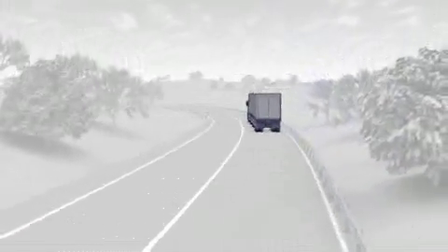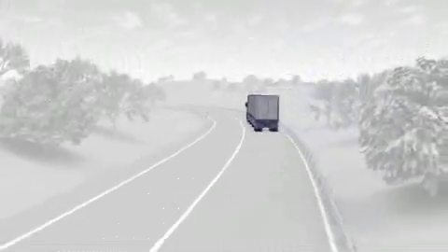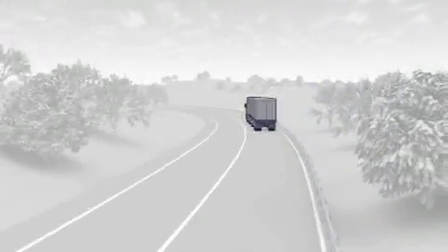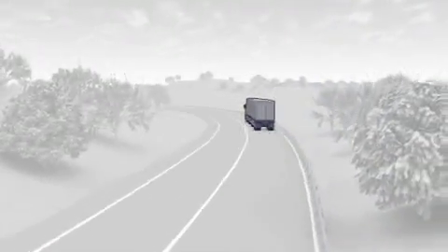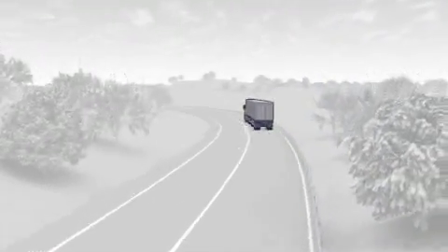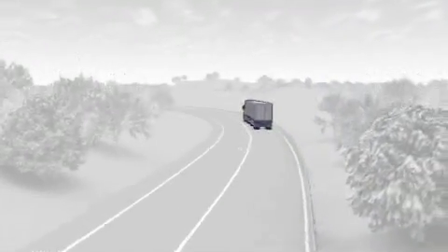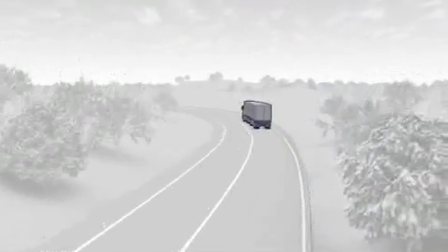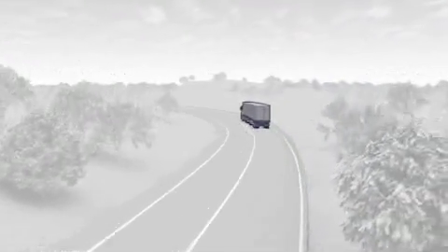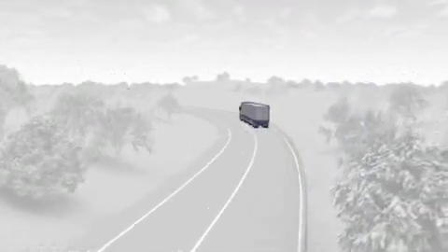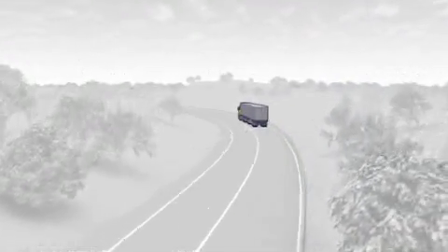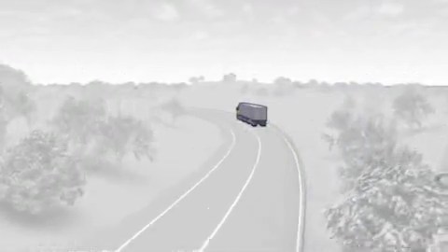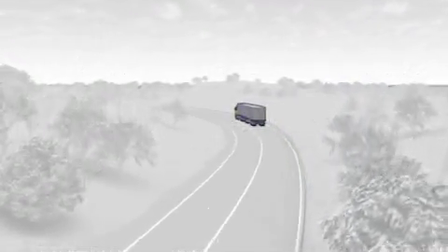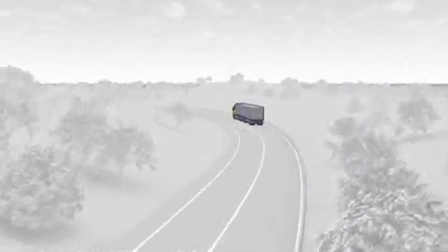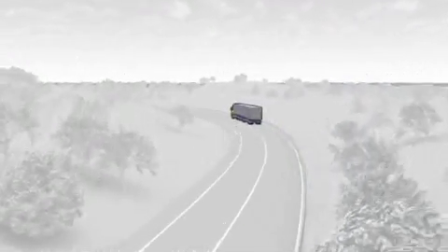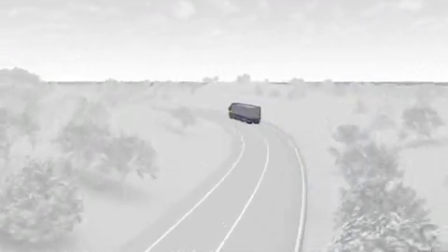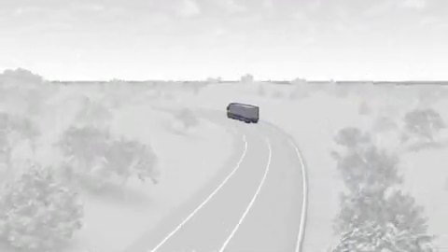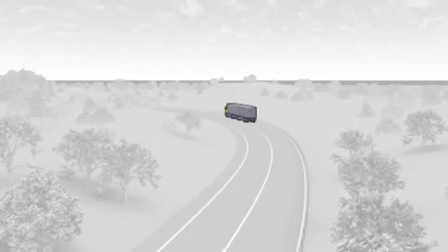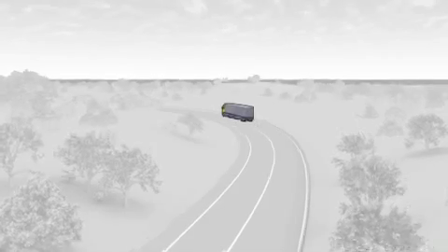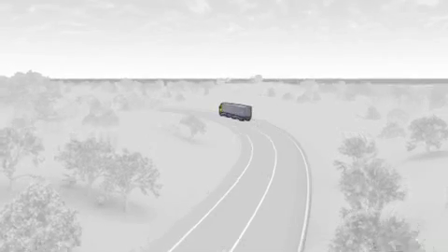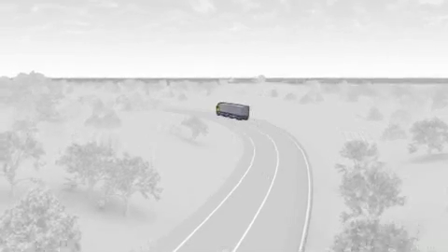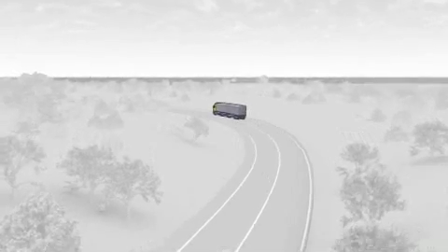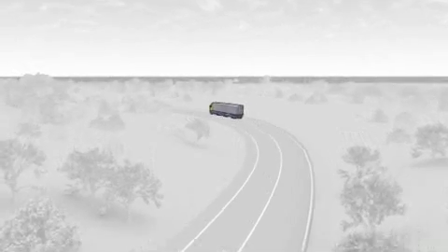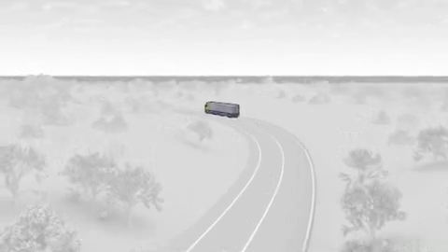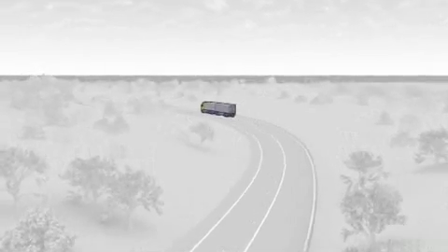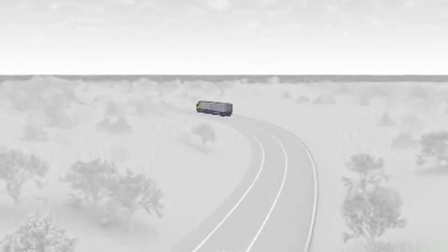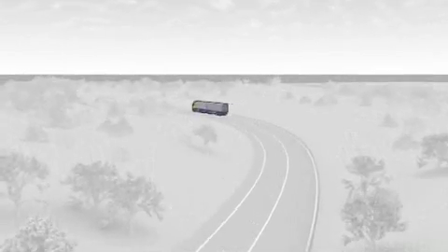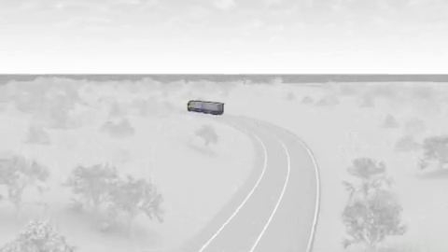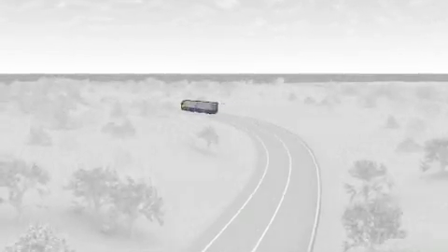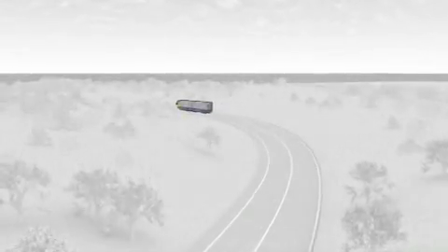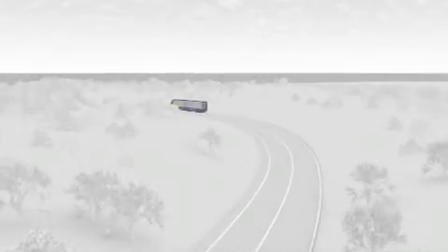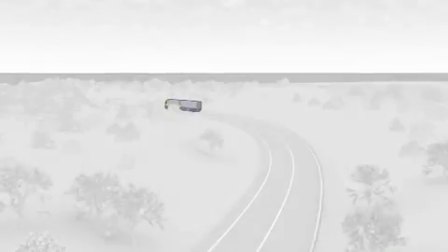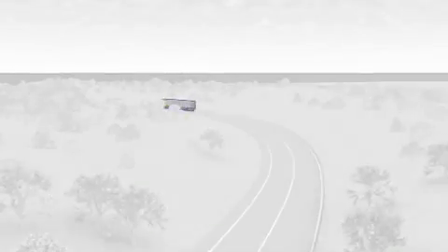In this case, our main concerns have been the driver and the surrounding road users.